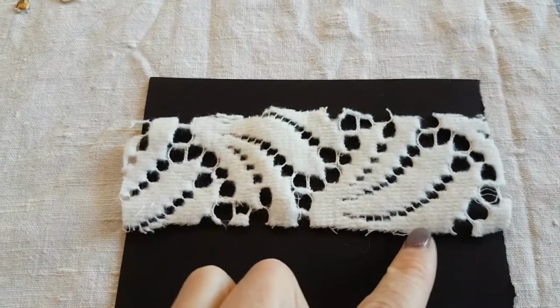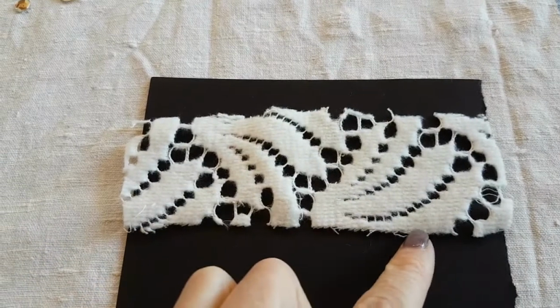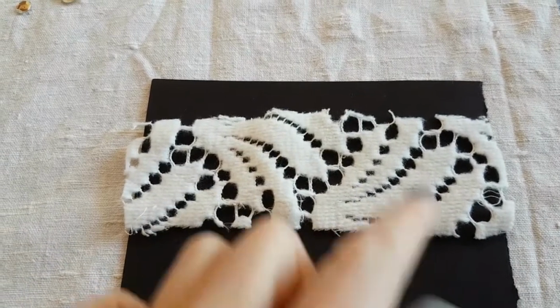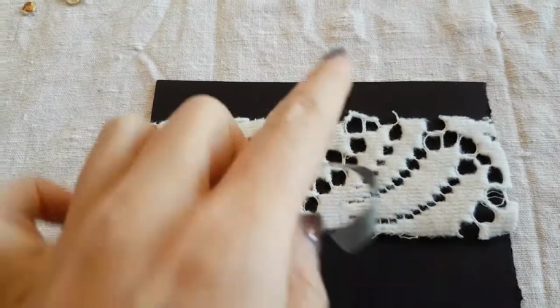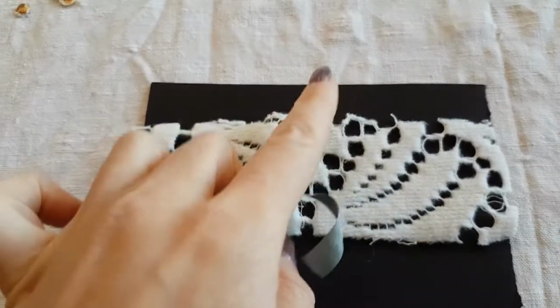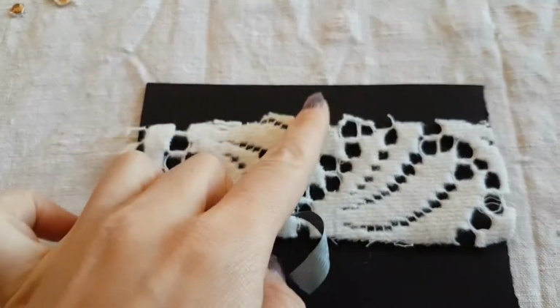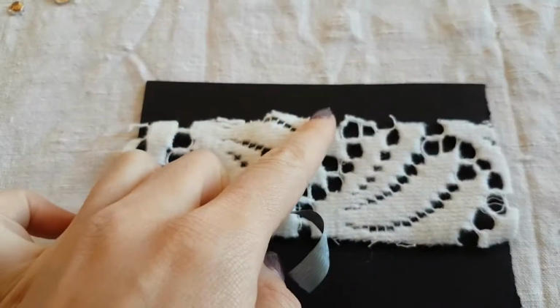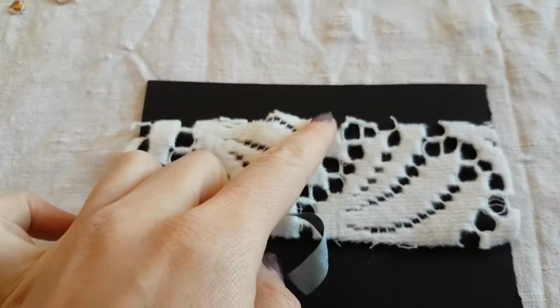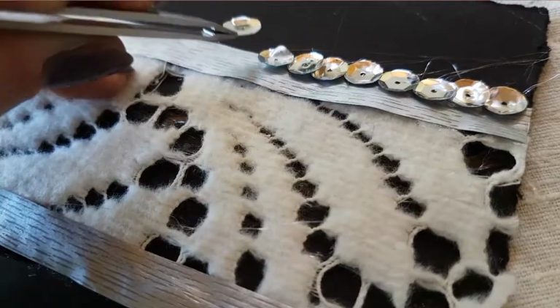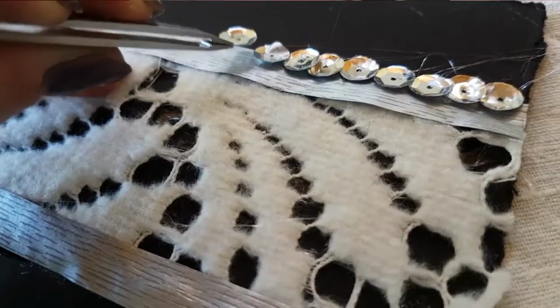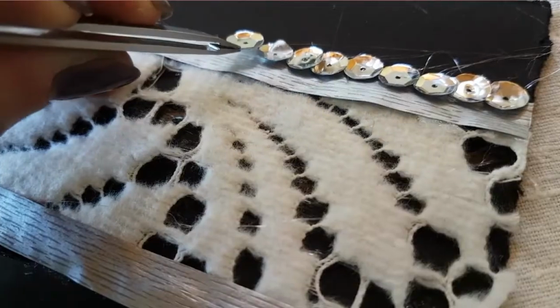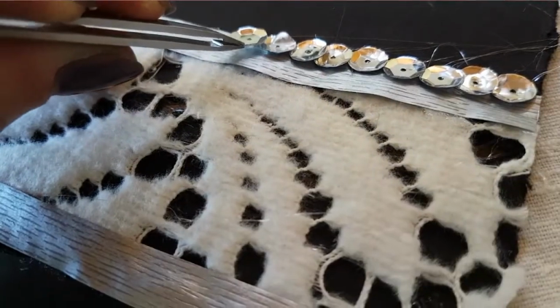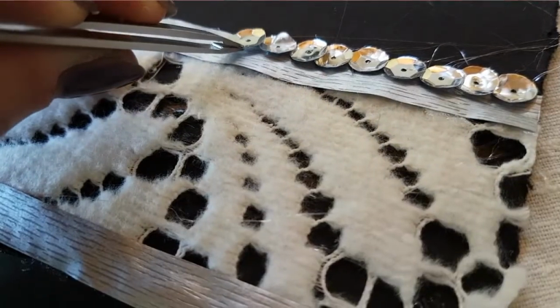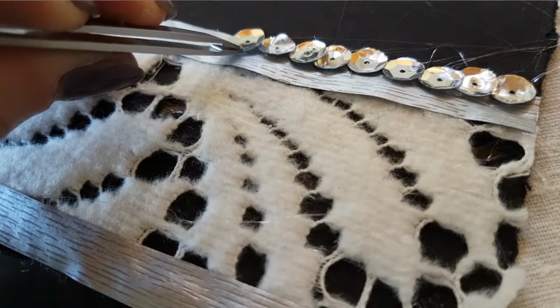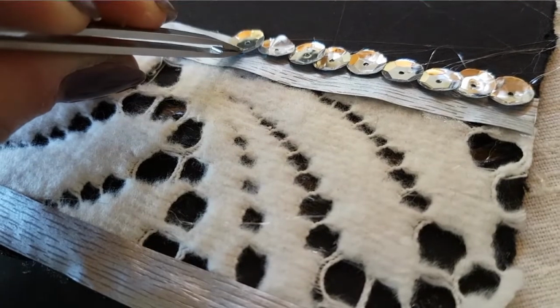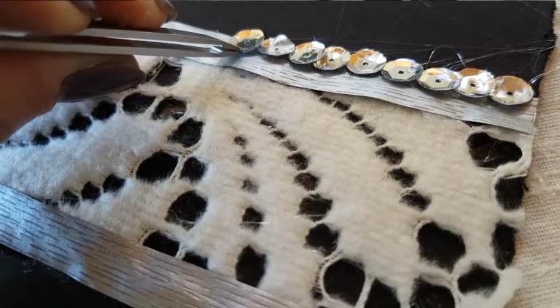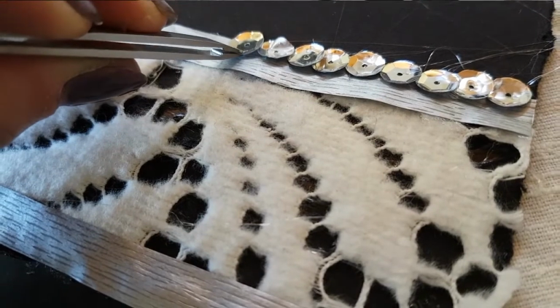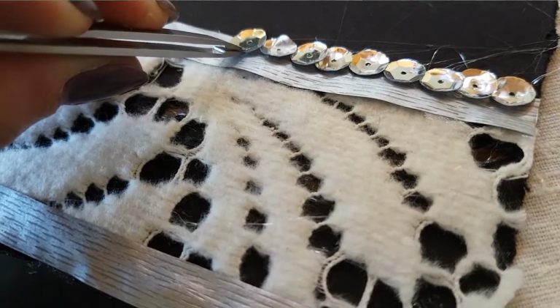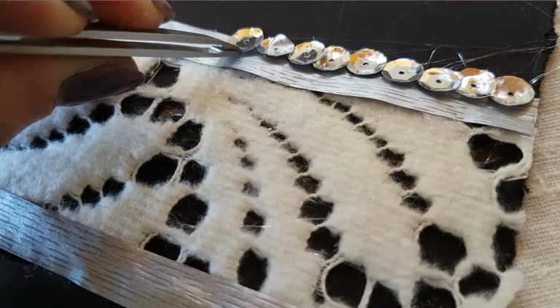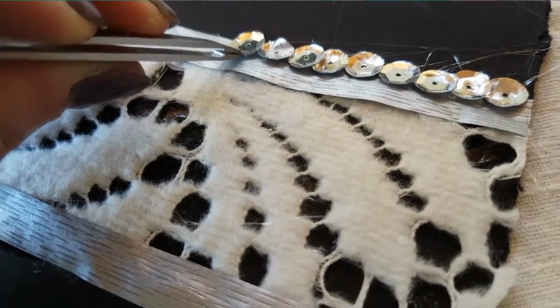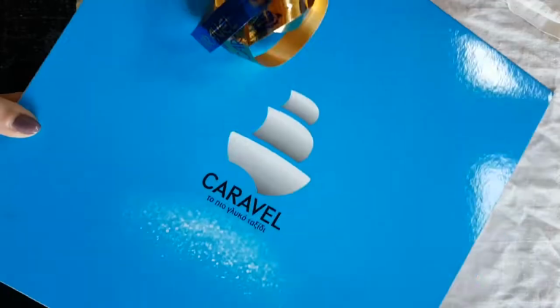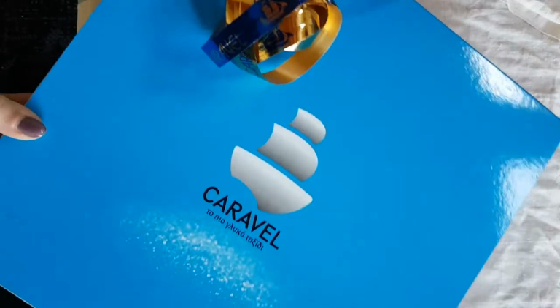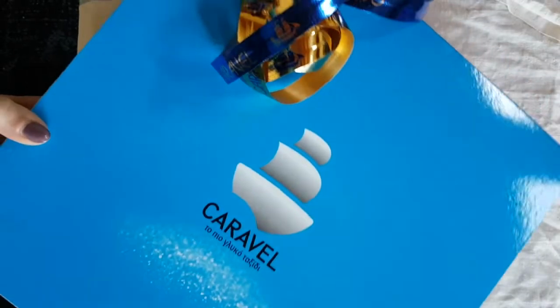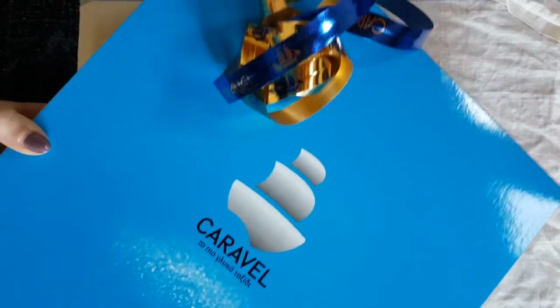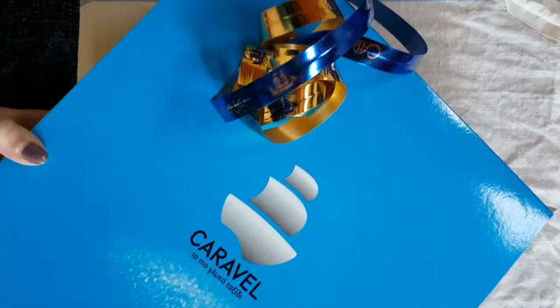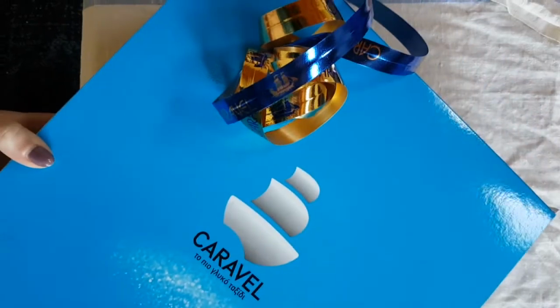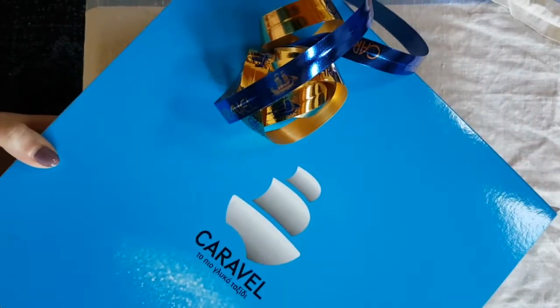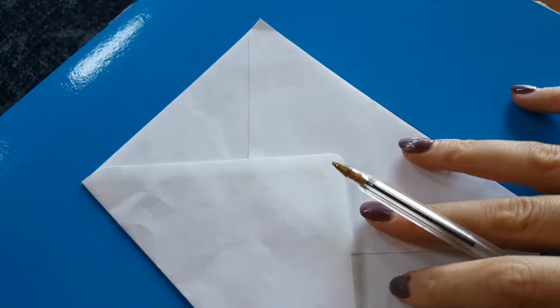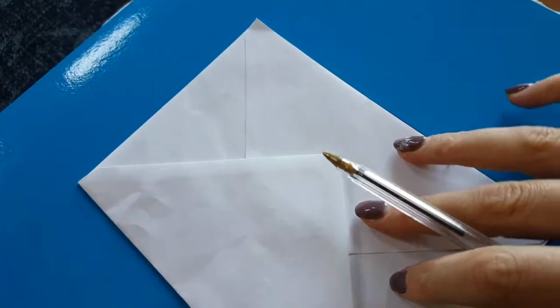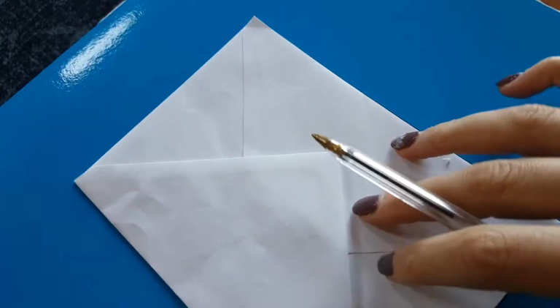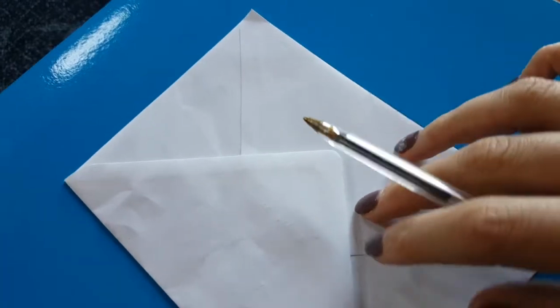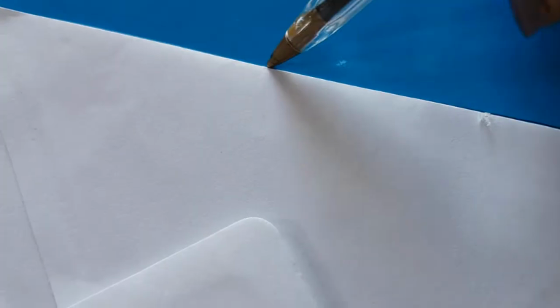The special touch: a little bit of paillettes. For the third card I use the box of a birthday cake and cut it to the right dimension.